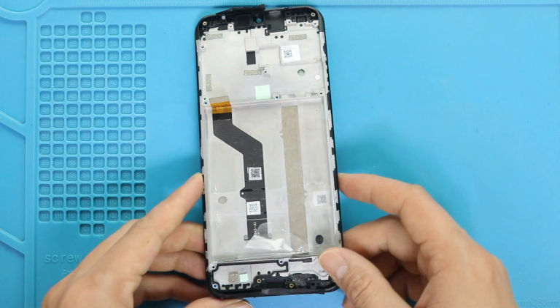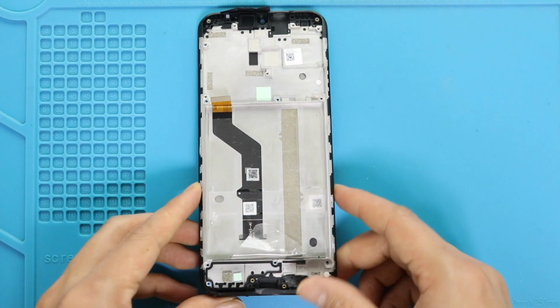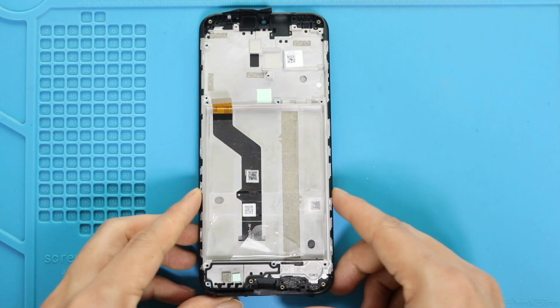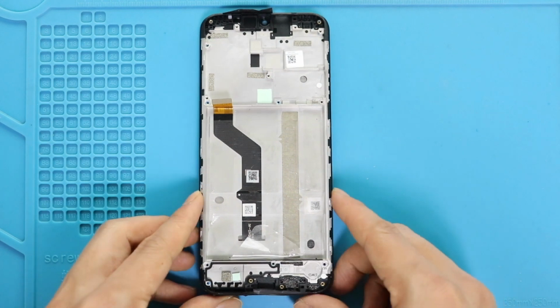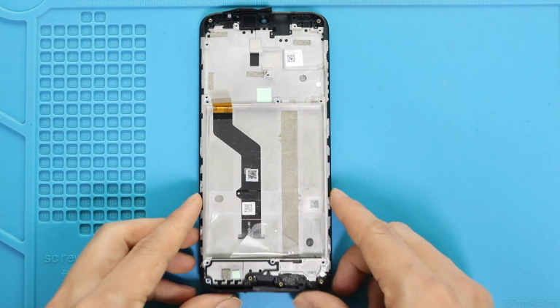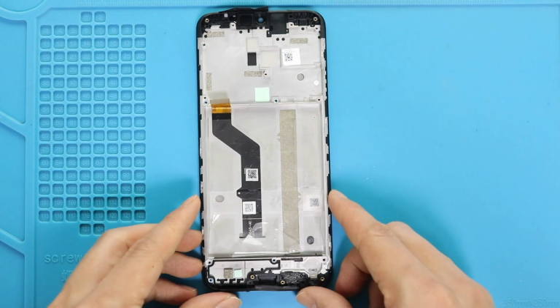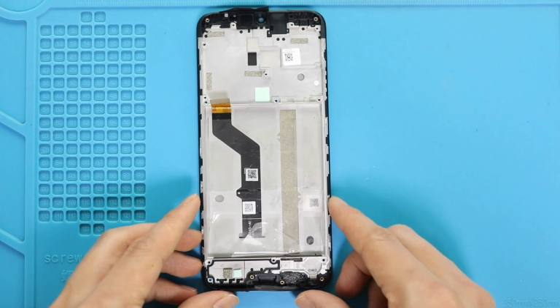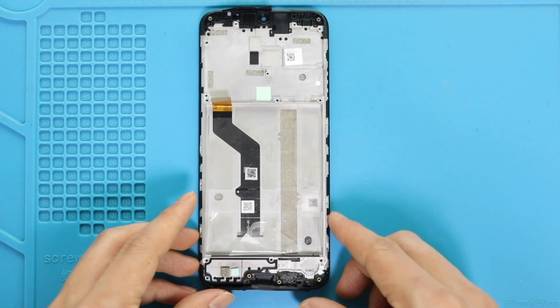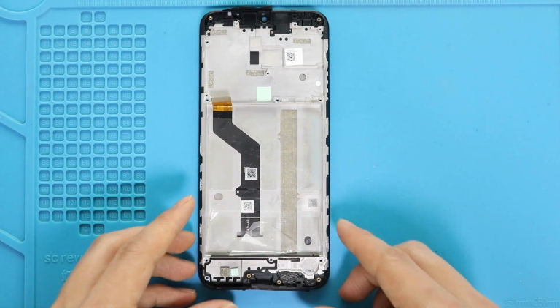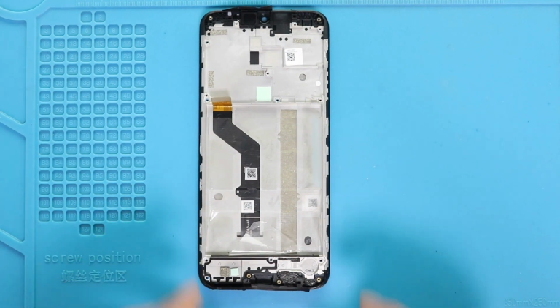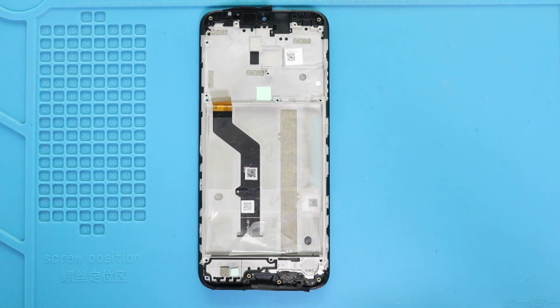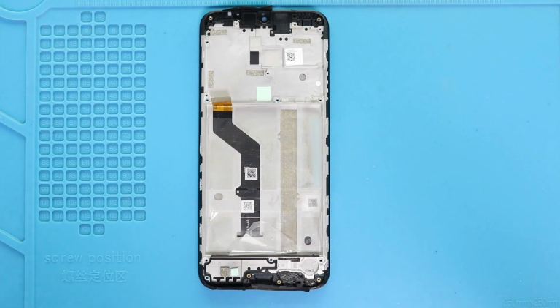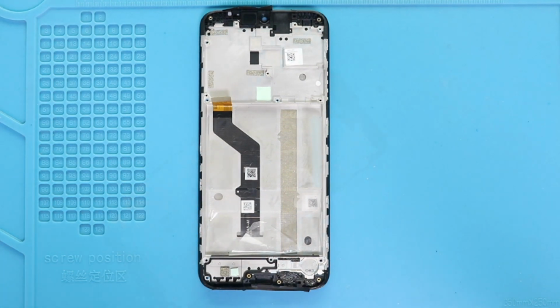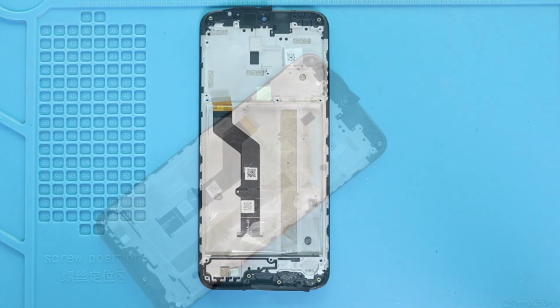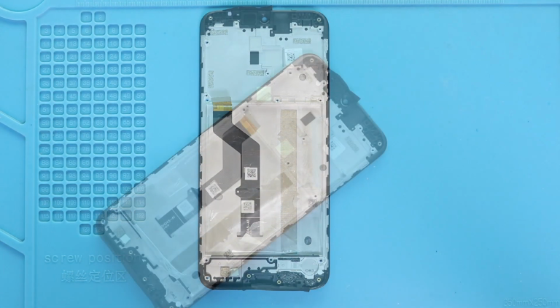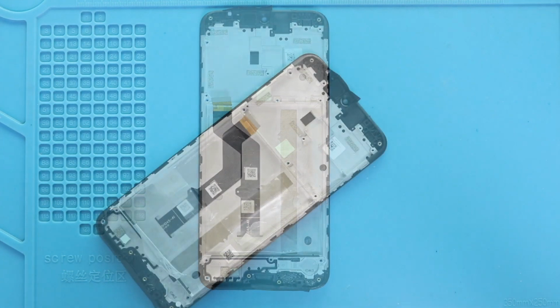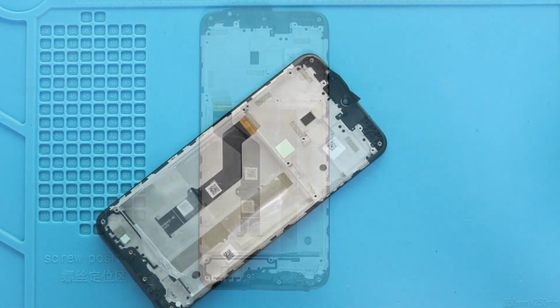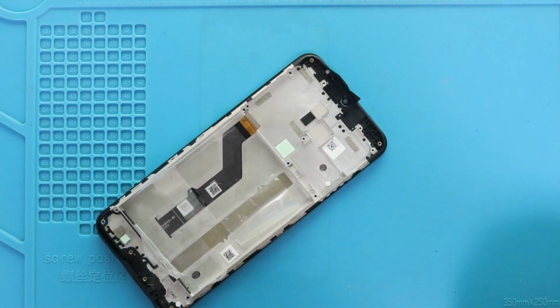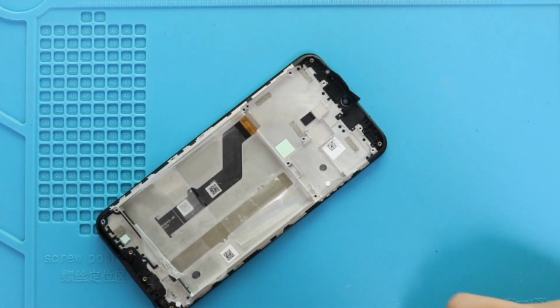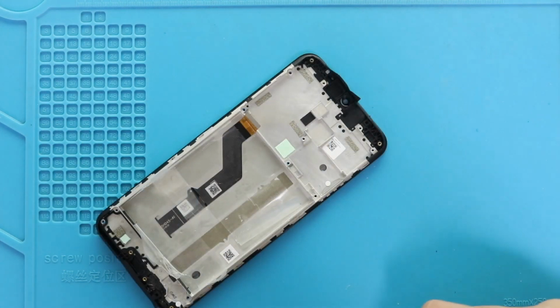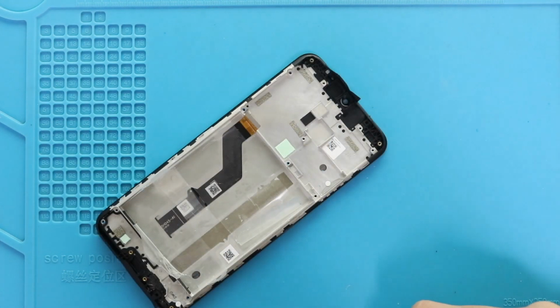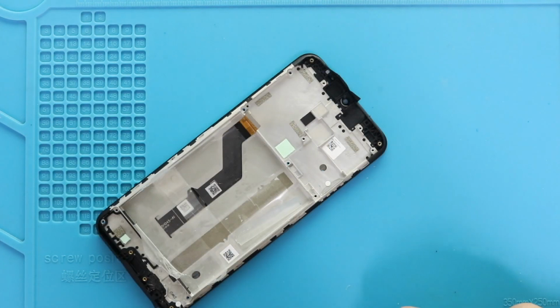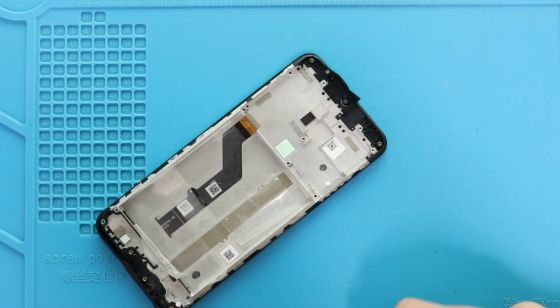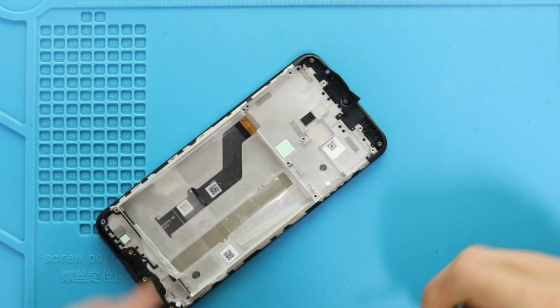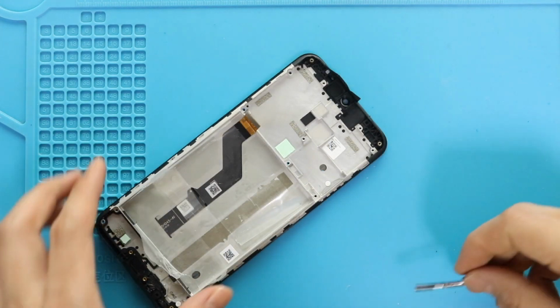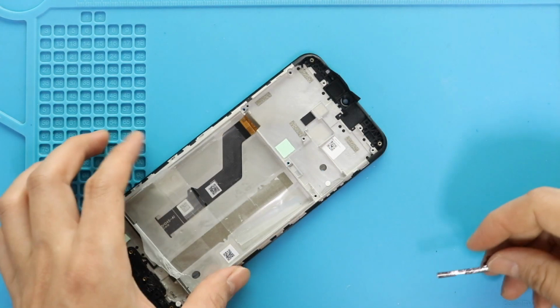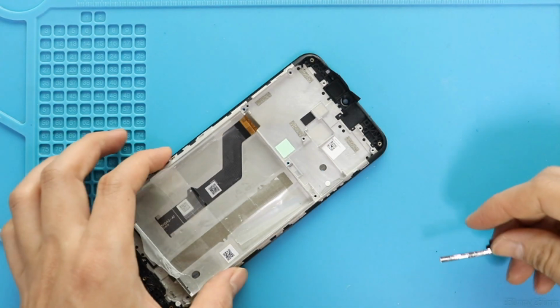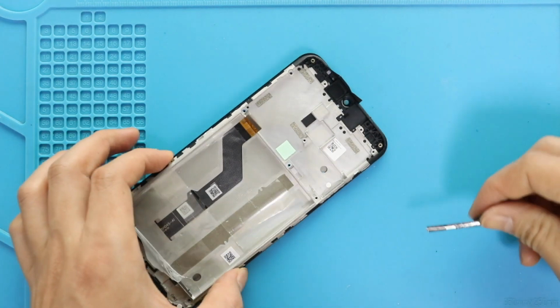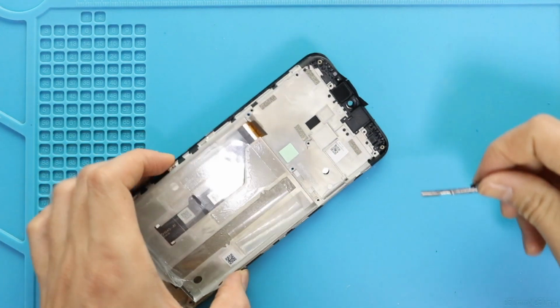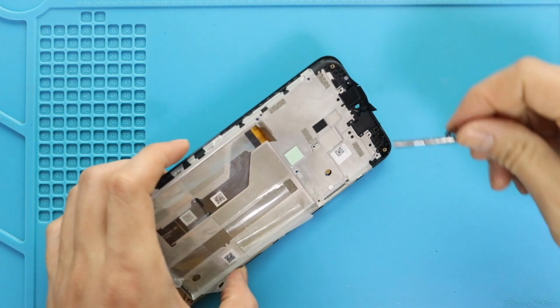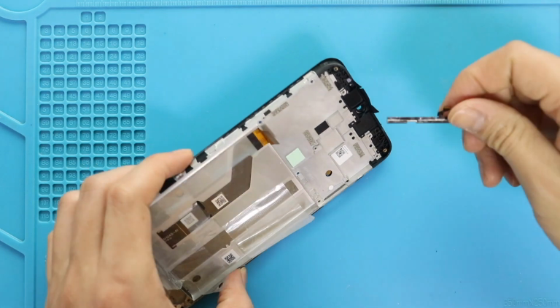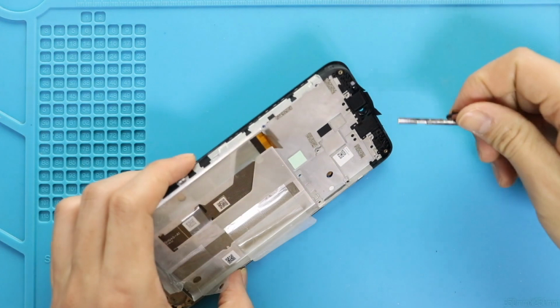Next, on the new screen frame, start placing the removed parts. First, place the button flex and secure the adhesive.